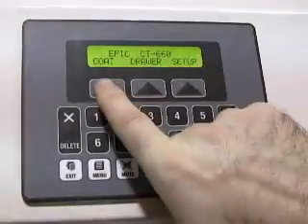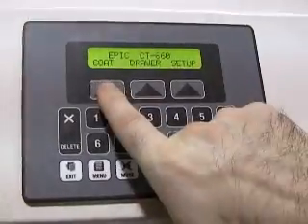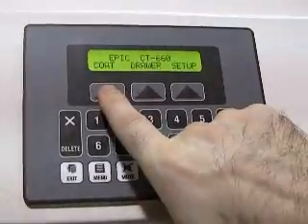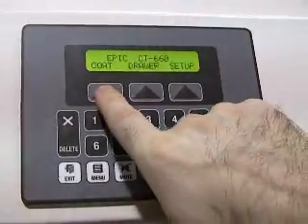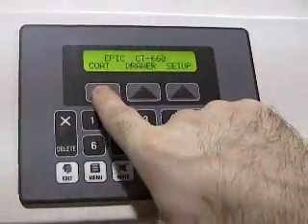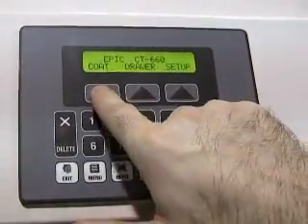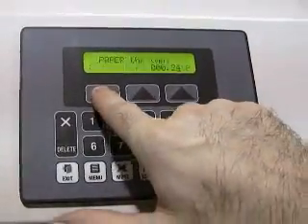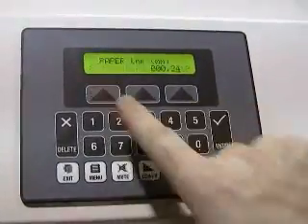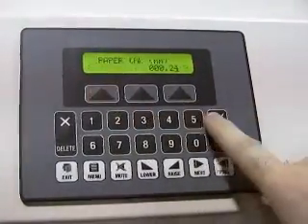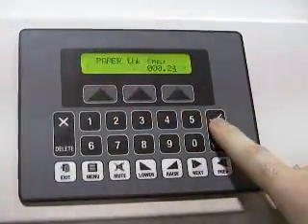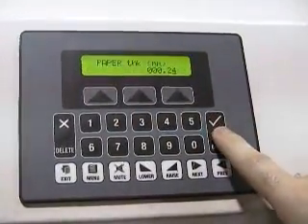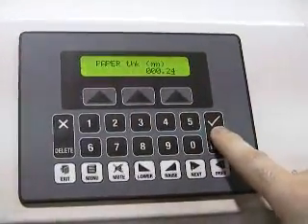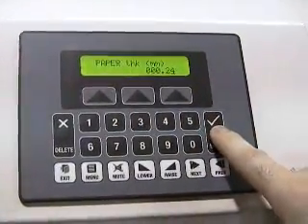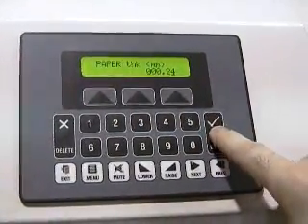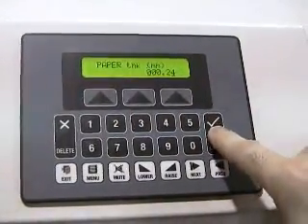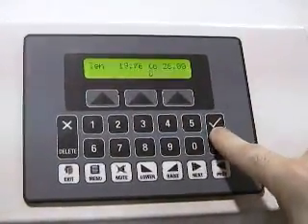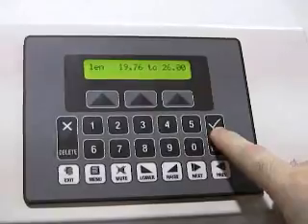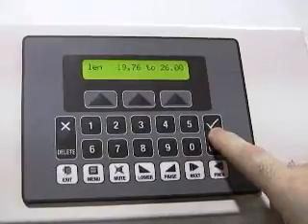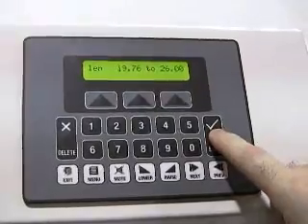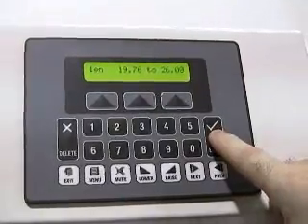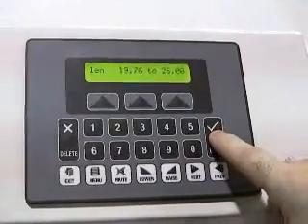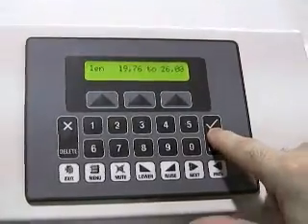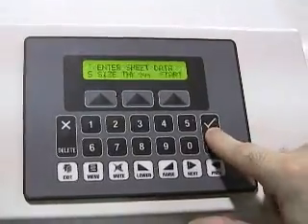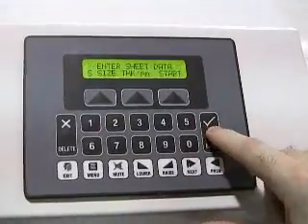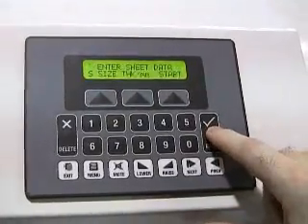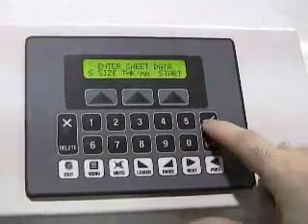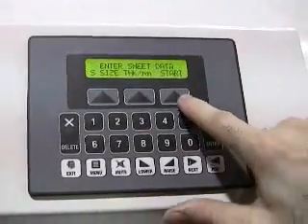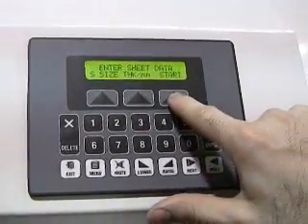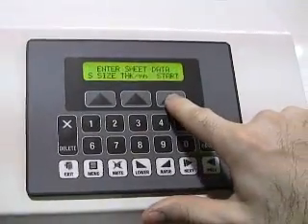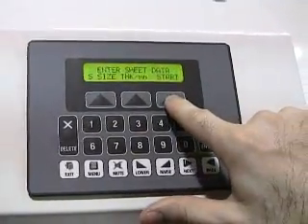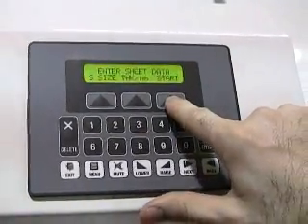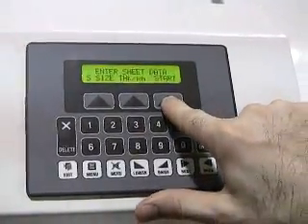After mounting the plate, the paper thickness and overall length are entered into the control keypad, and the coater is ready to run.